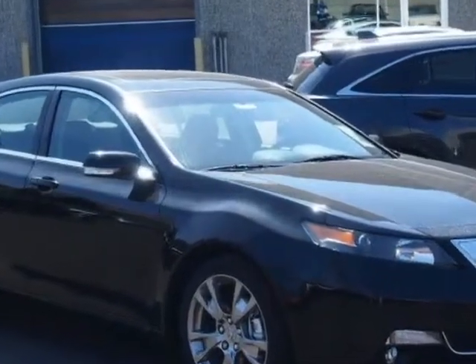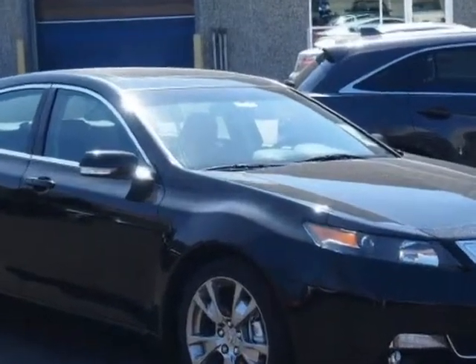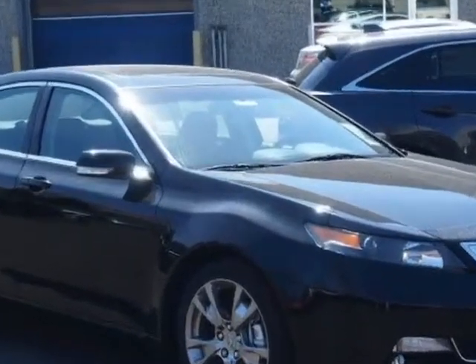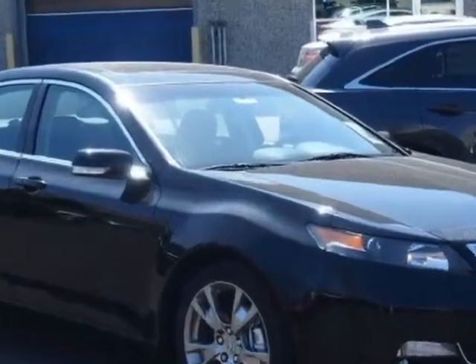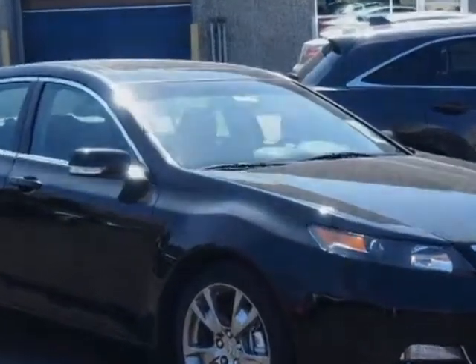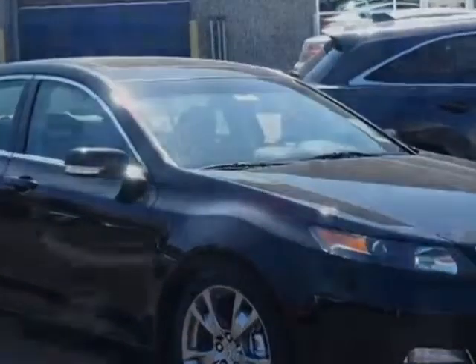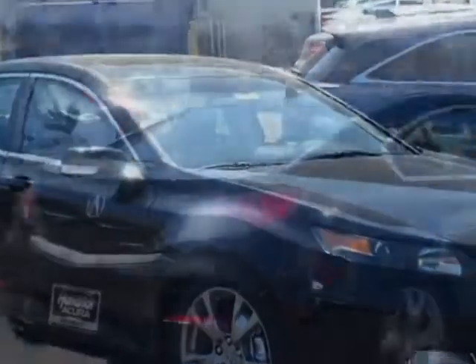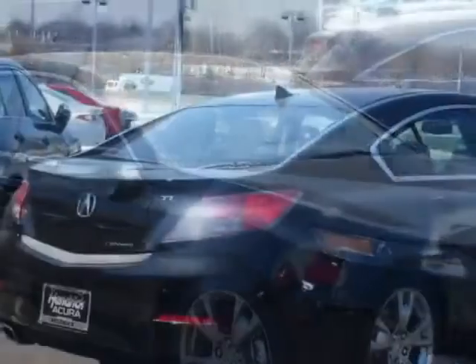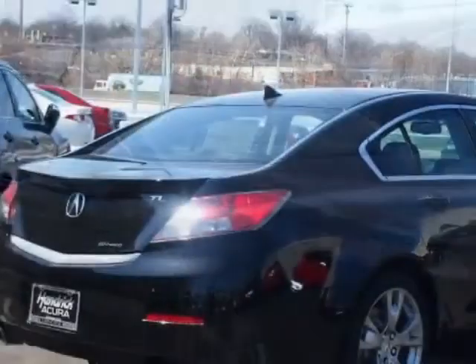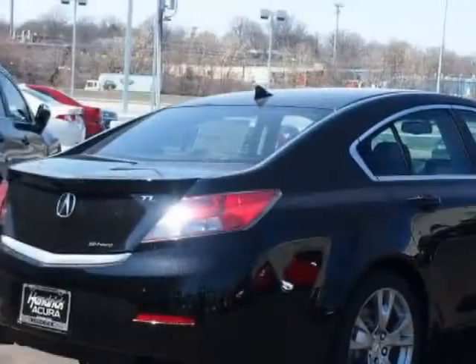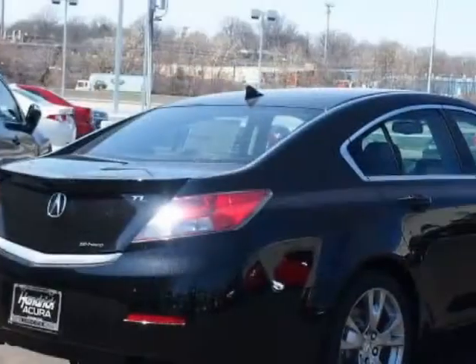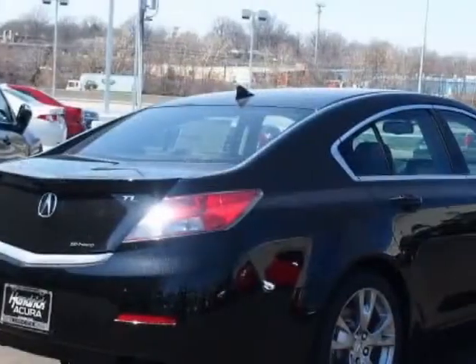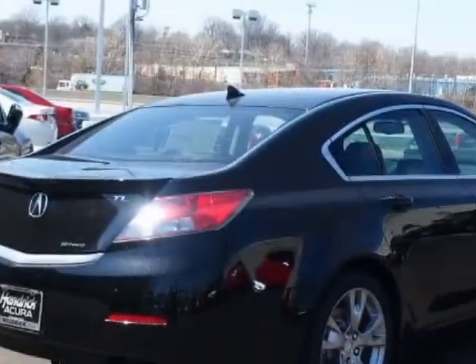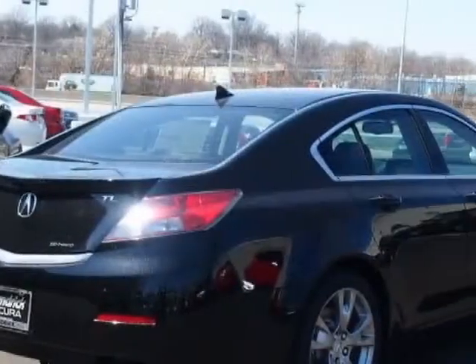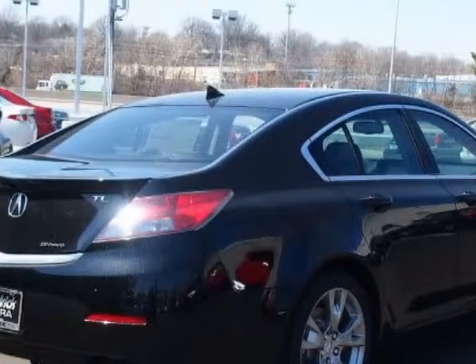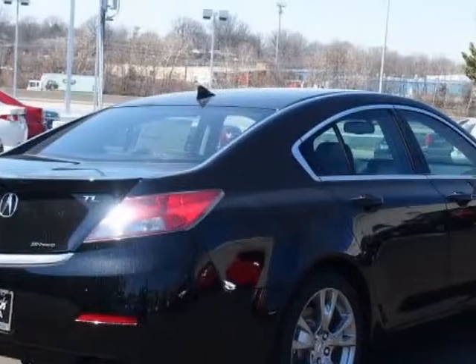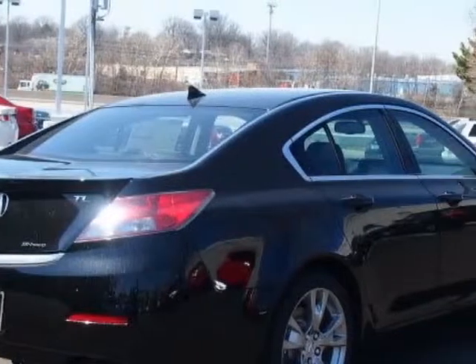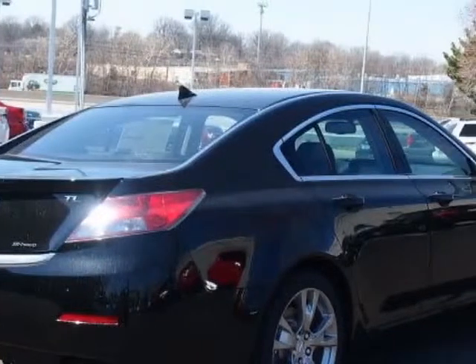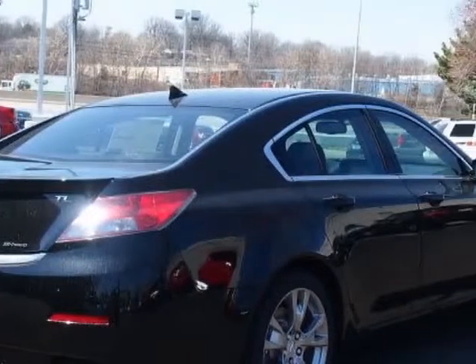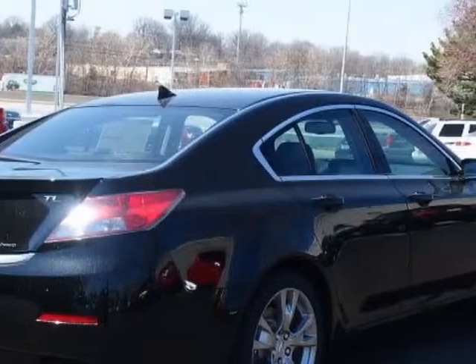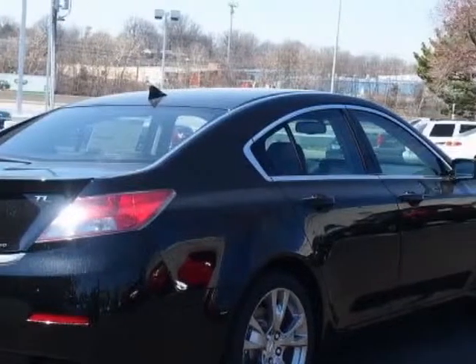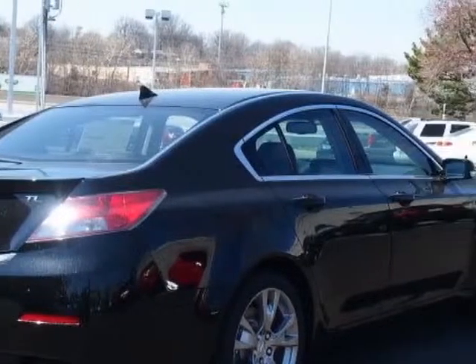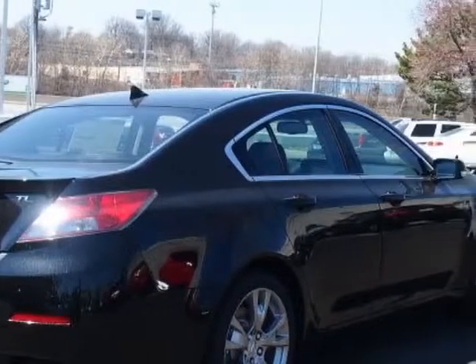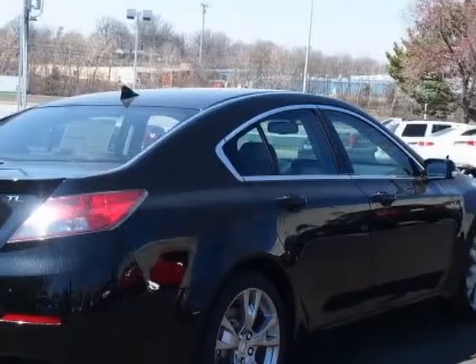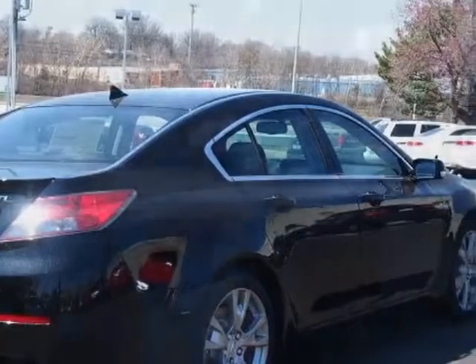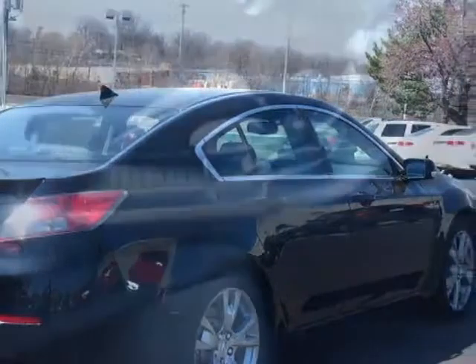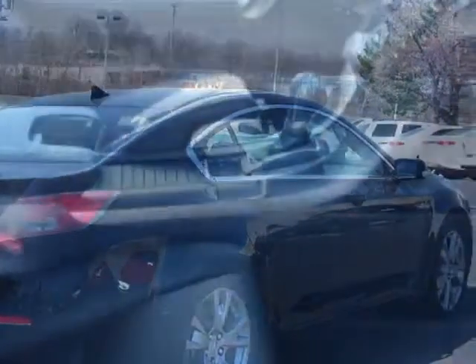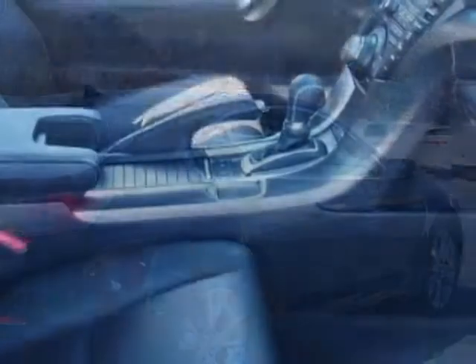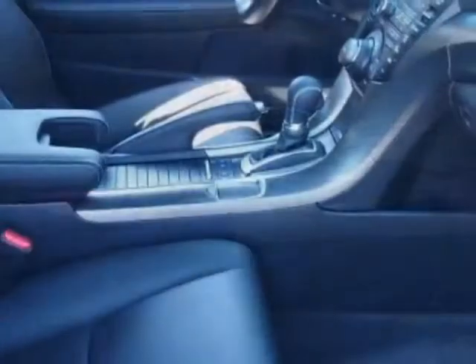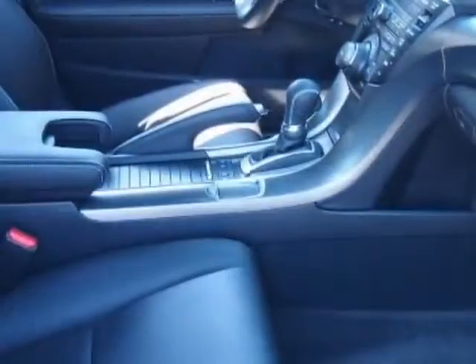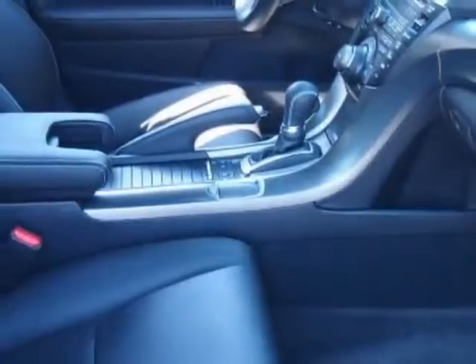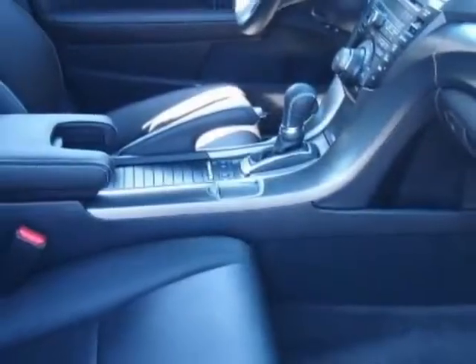This vehicle gets an estimated 18 miles per gallon in the city, and an estimated 26 on the highway.